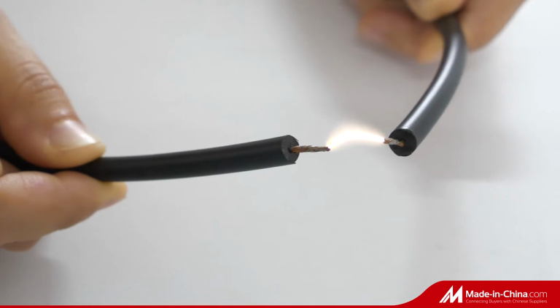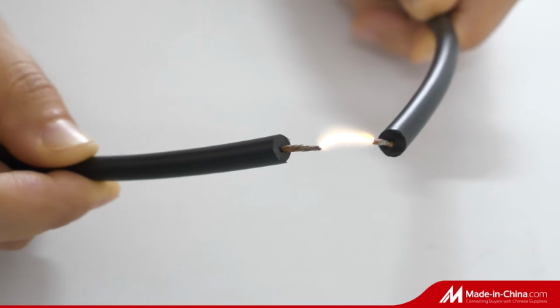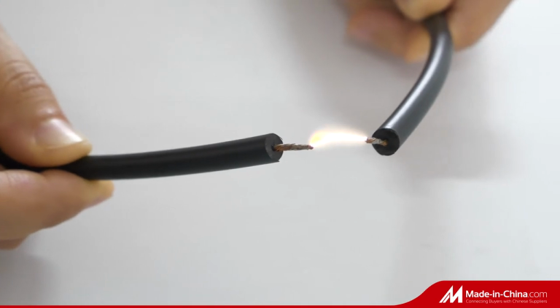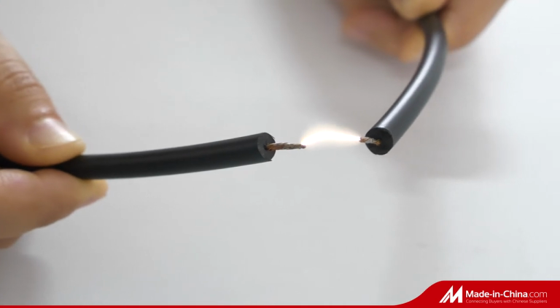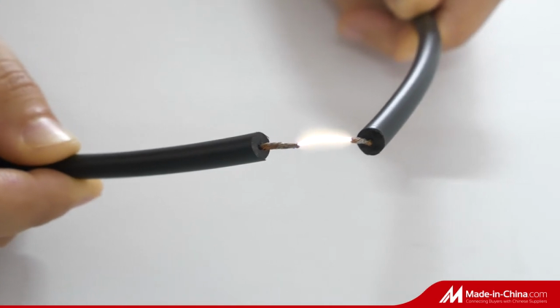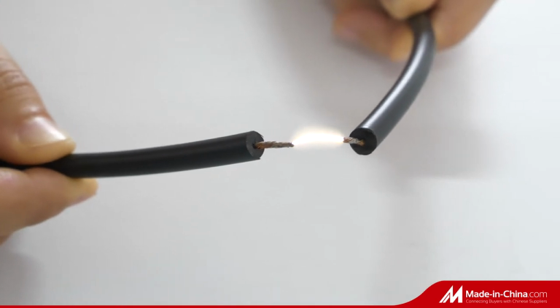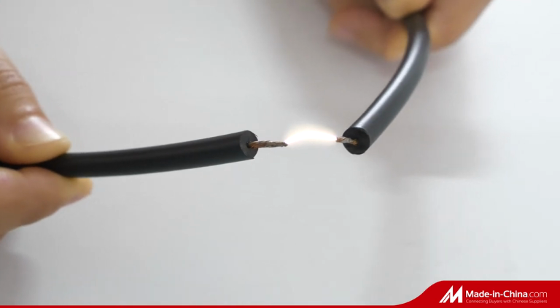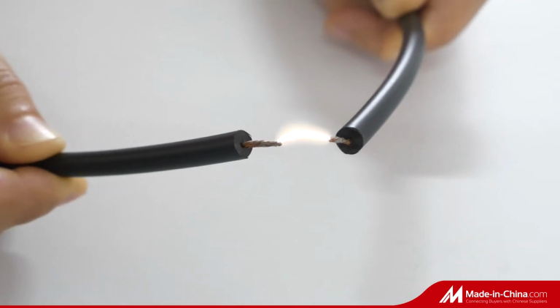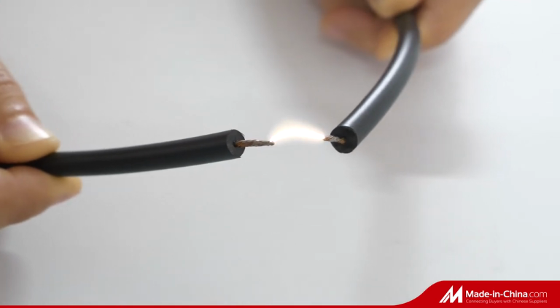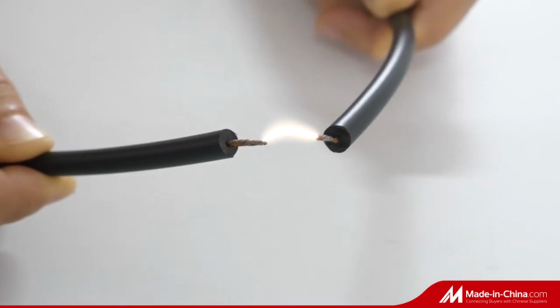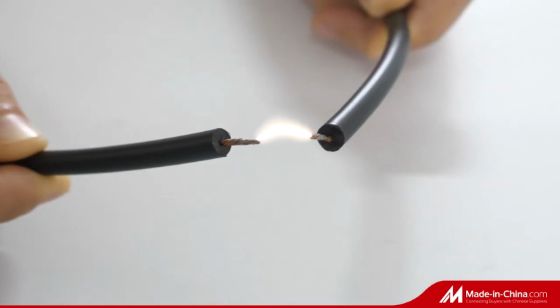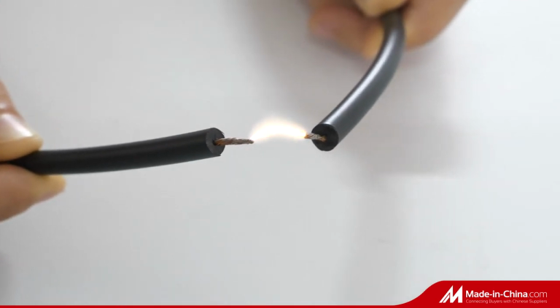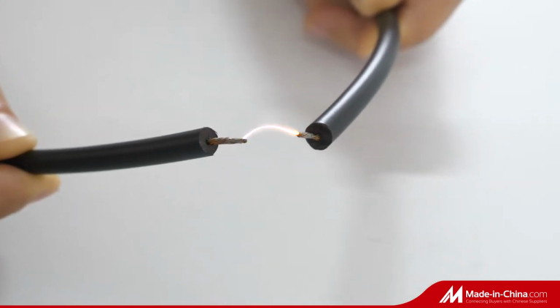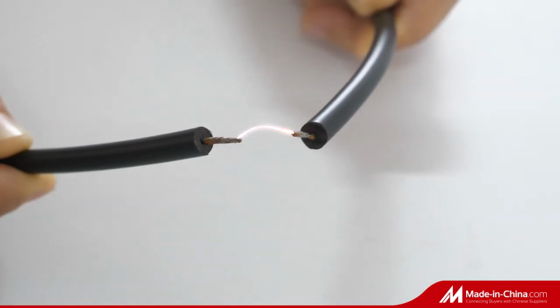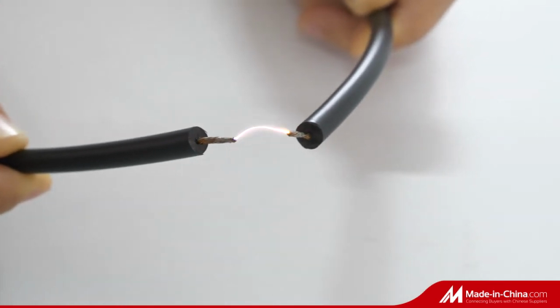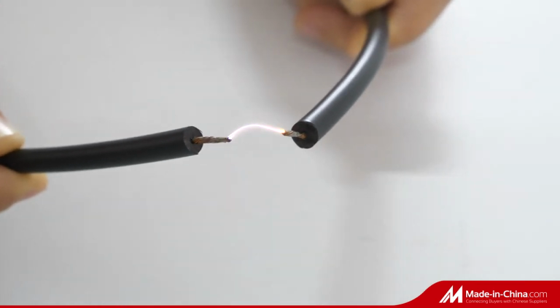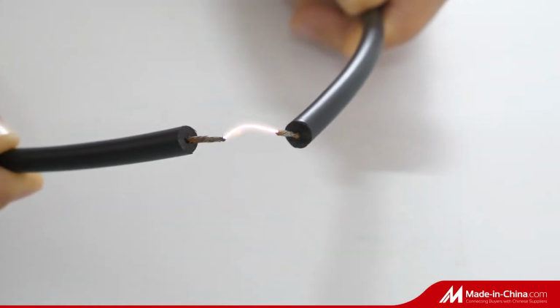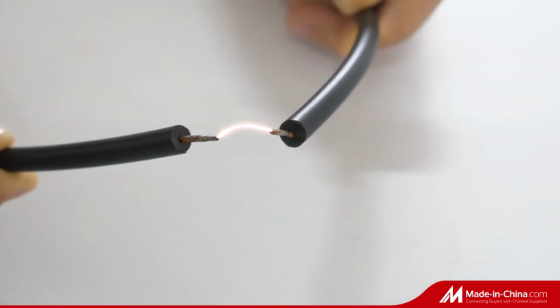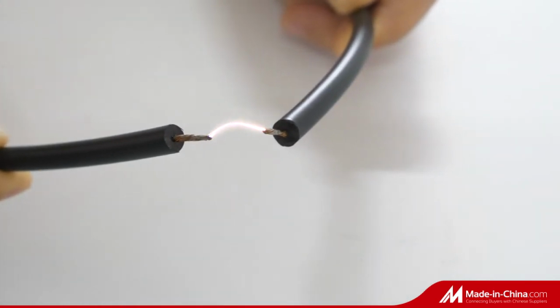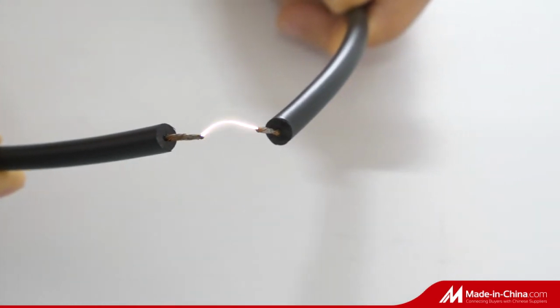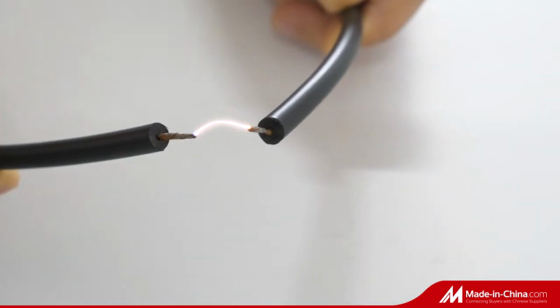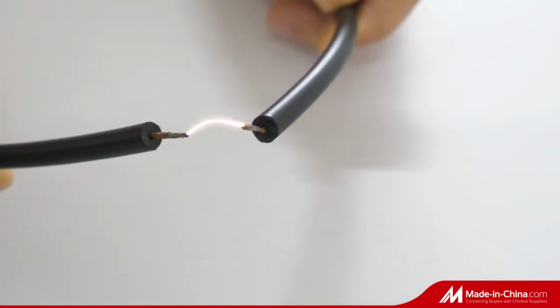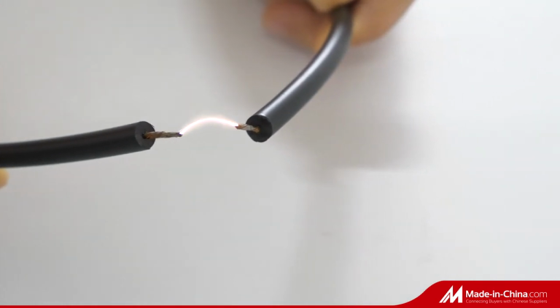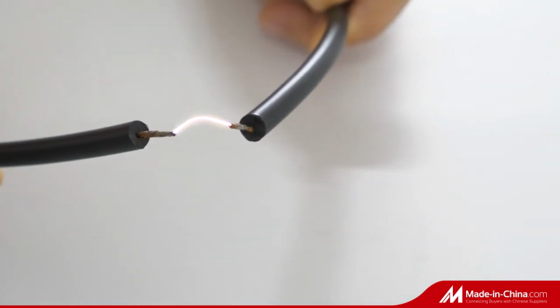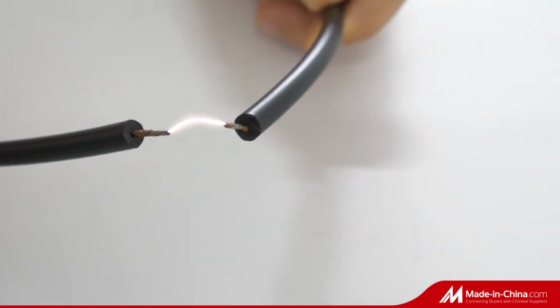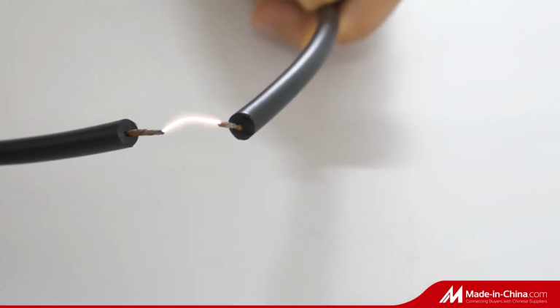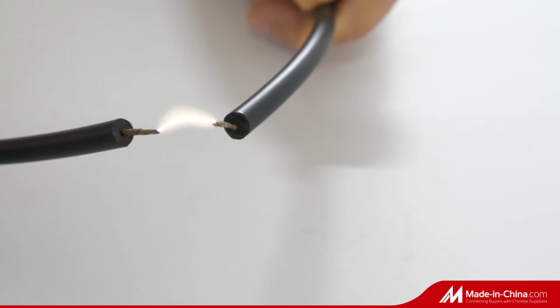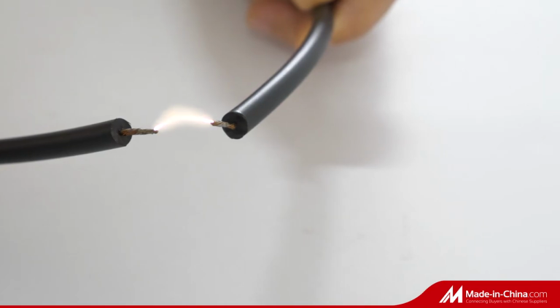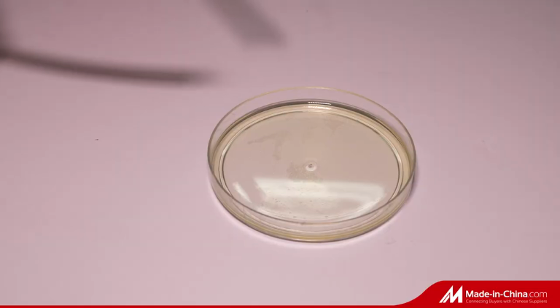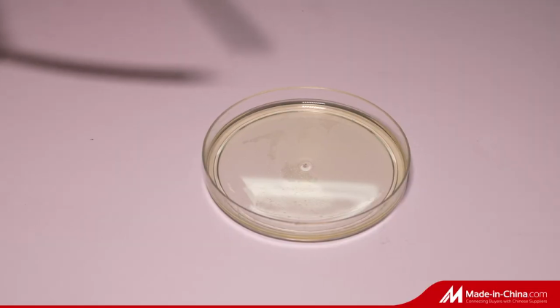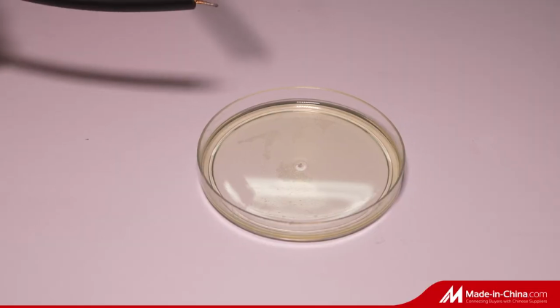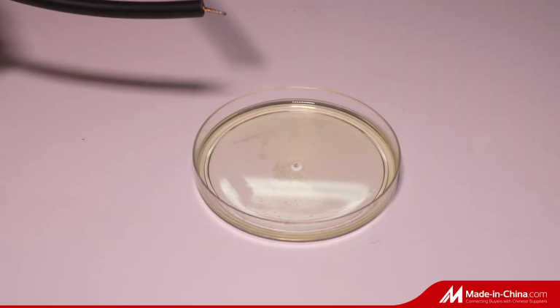According to customer requirements, we mainly design and manufacture gas appliance pulse ignition.